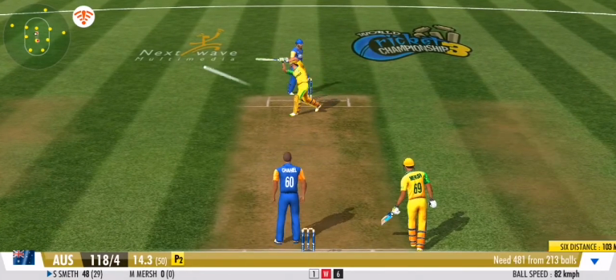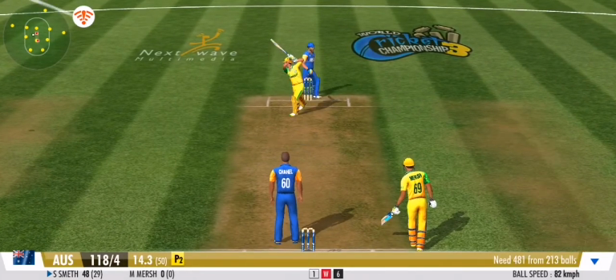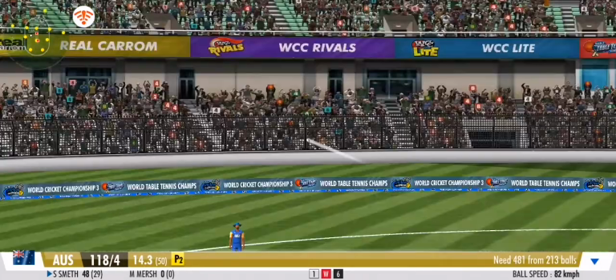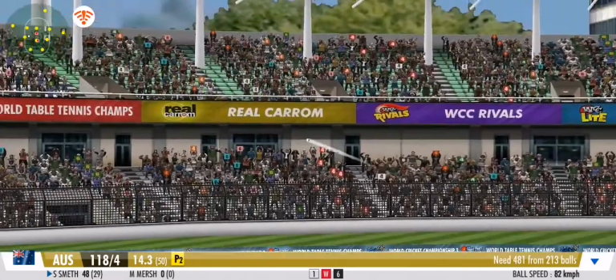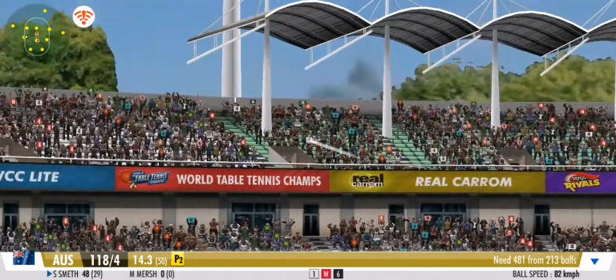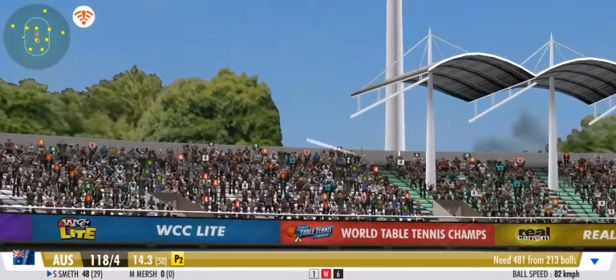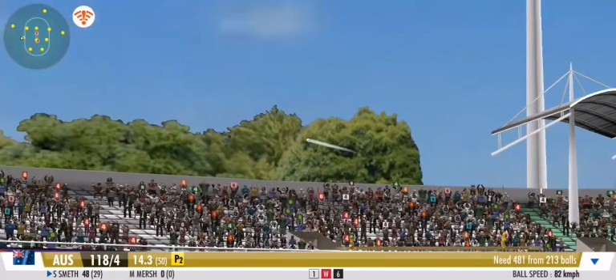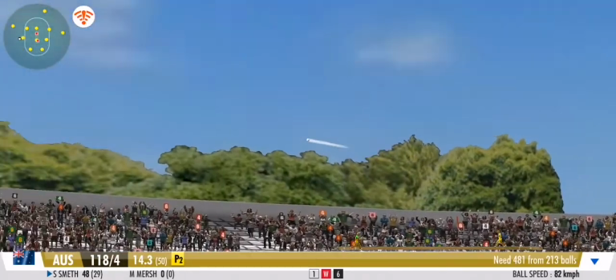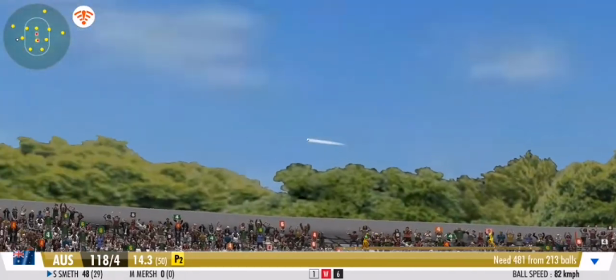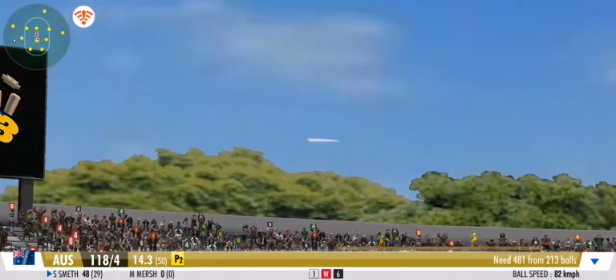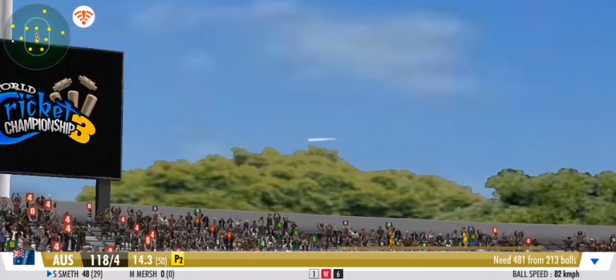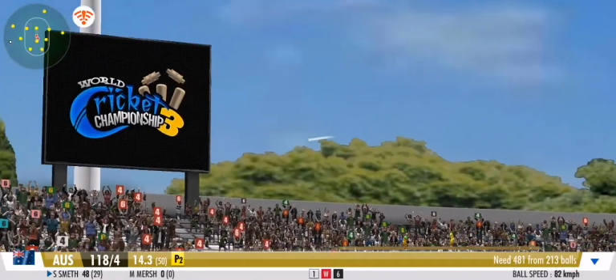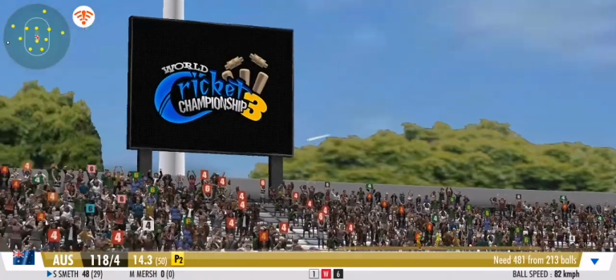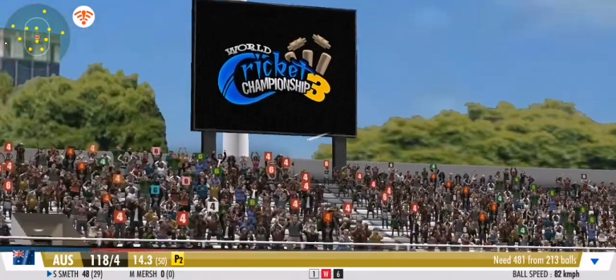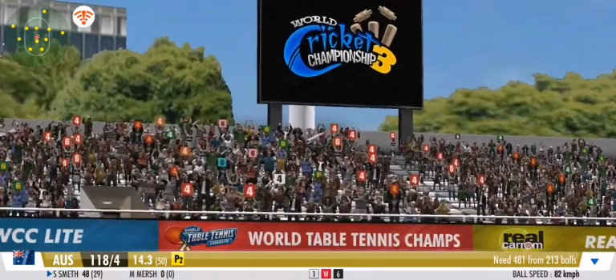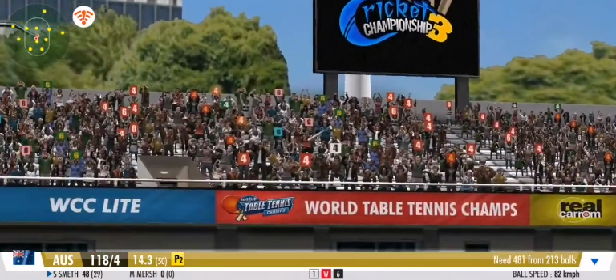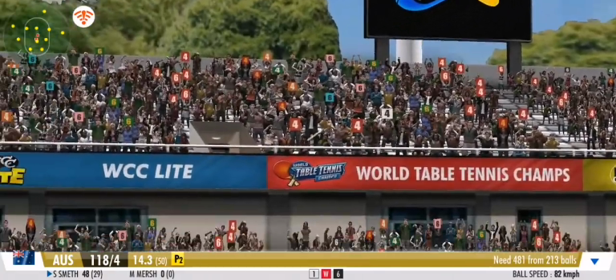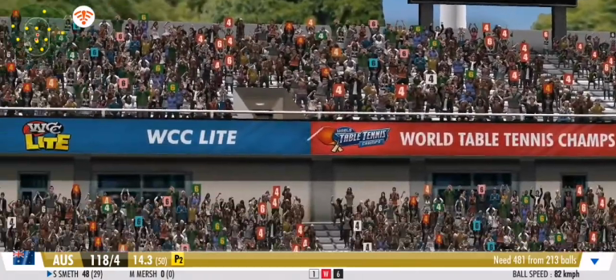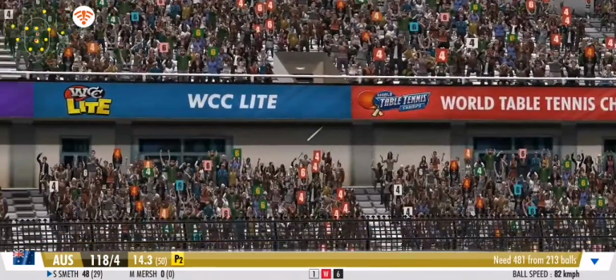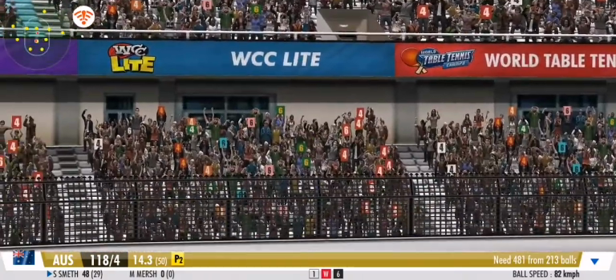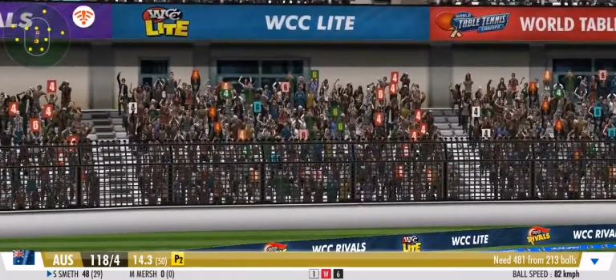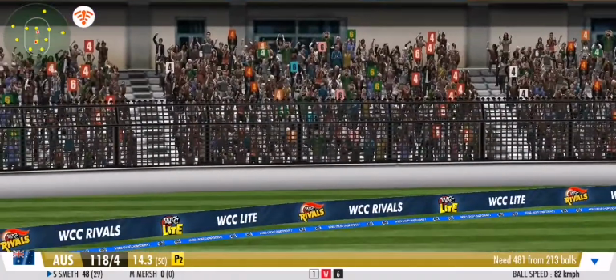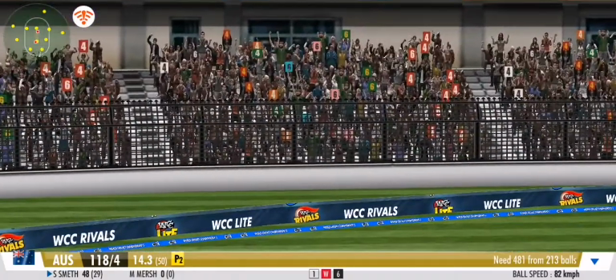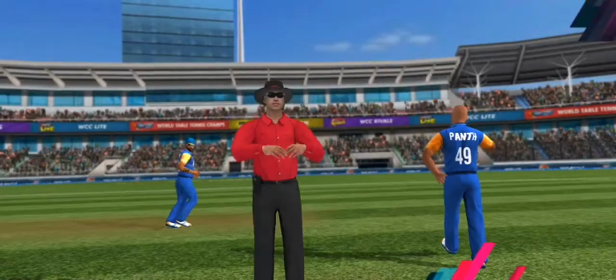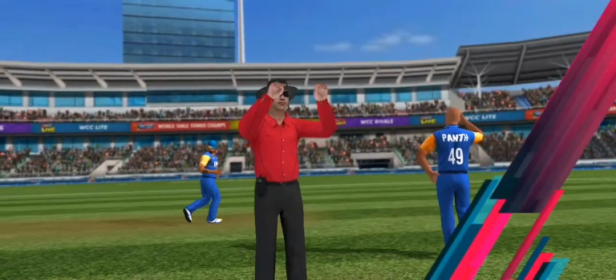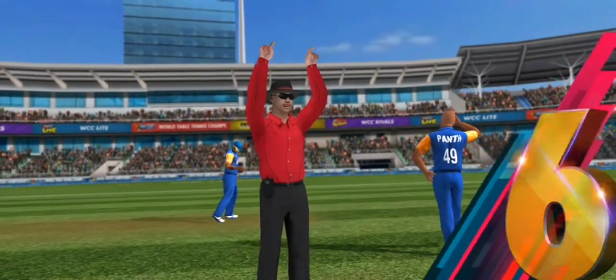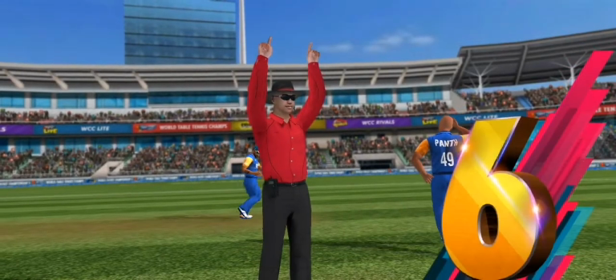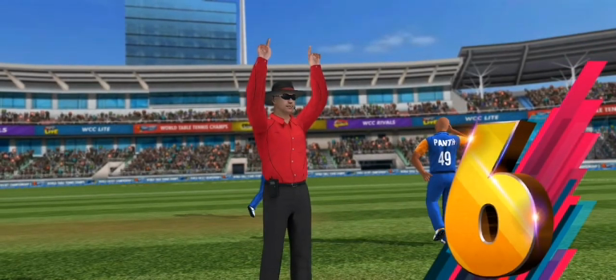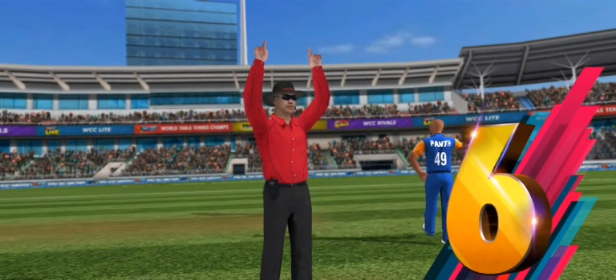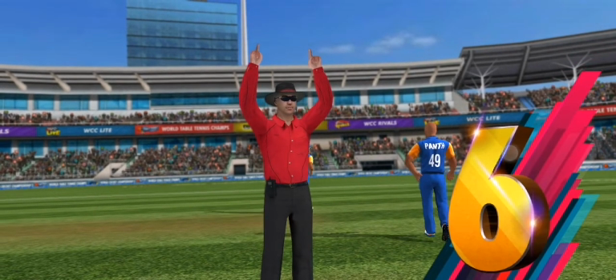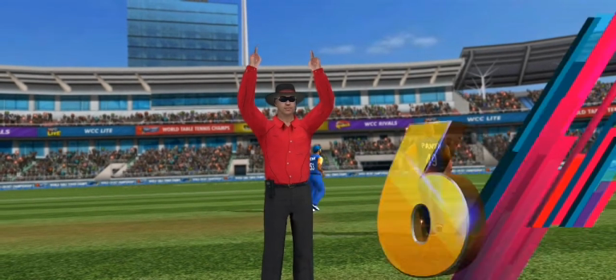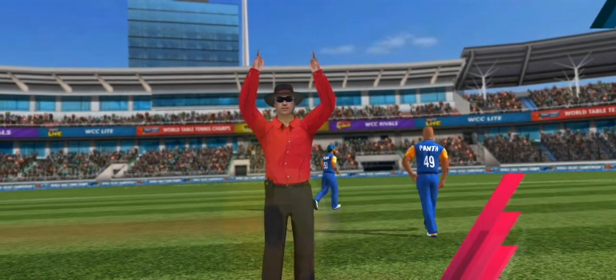And that's a six — that's a massive one. Six brings up his half century. That's magnificent.